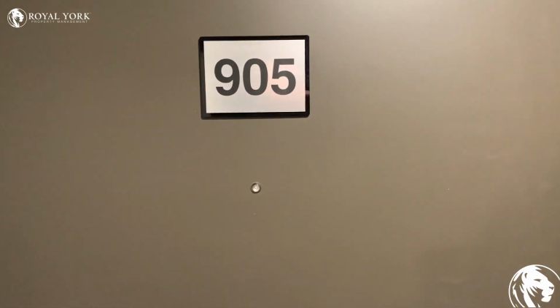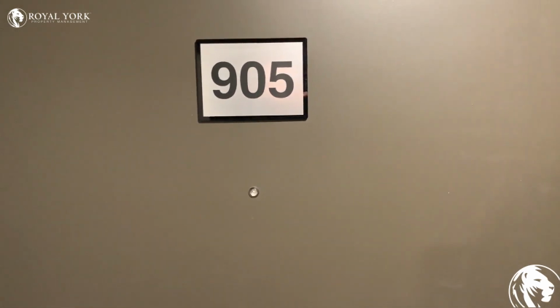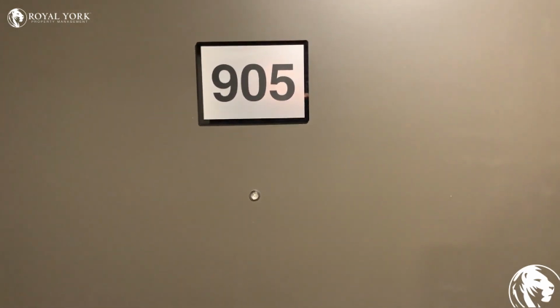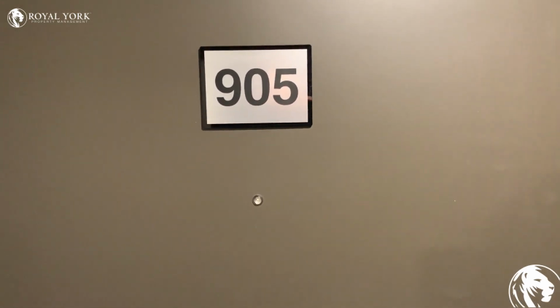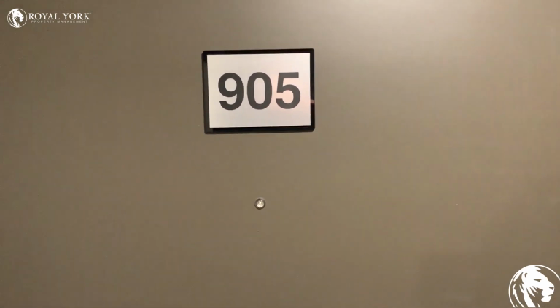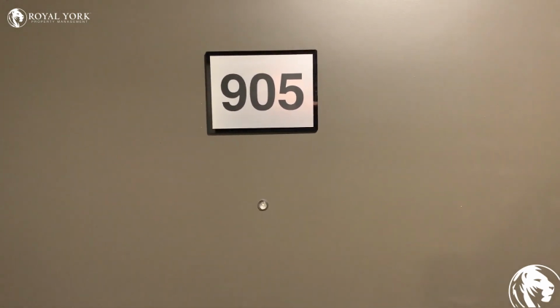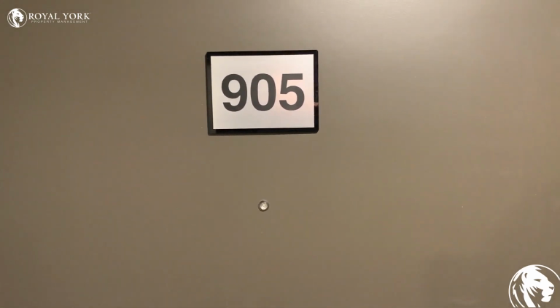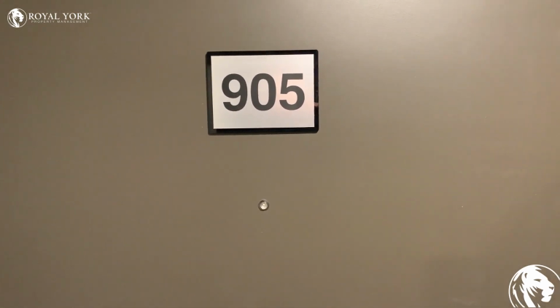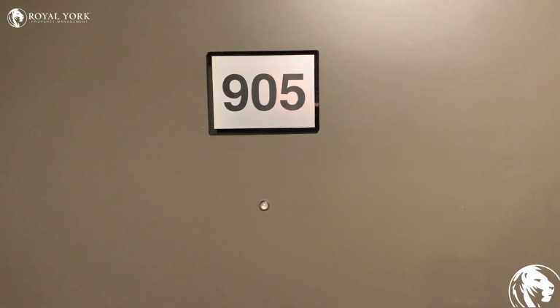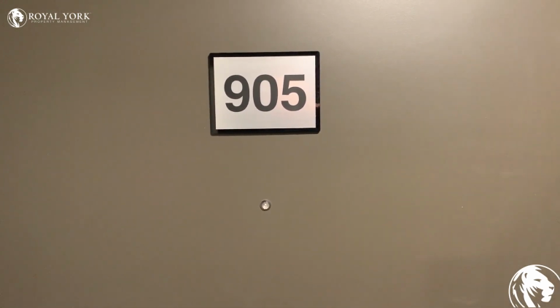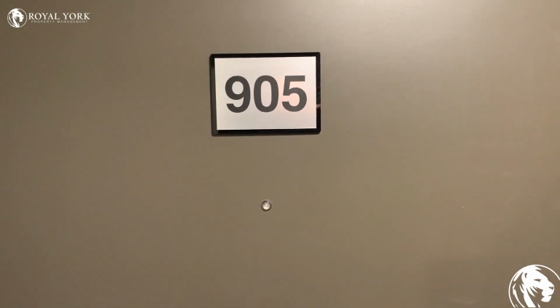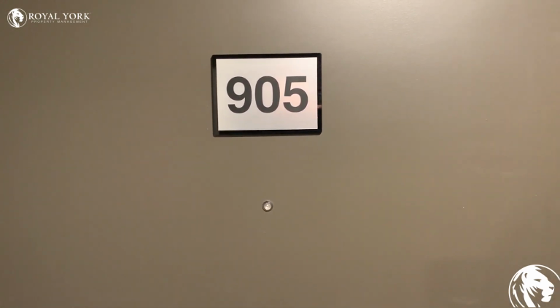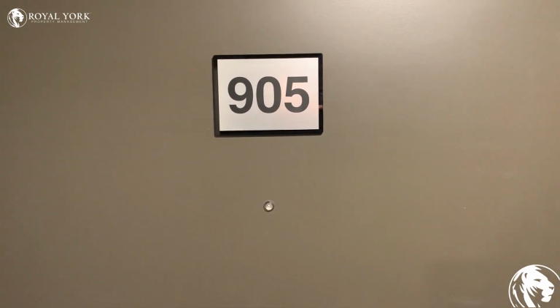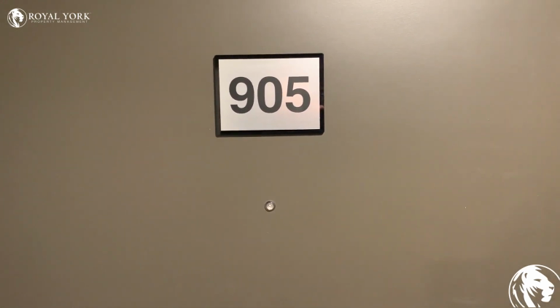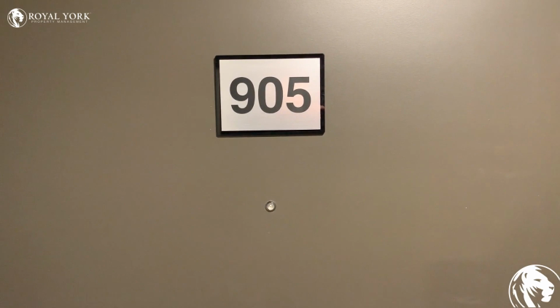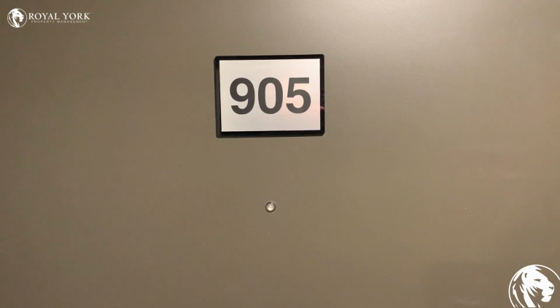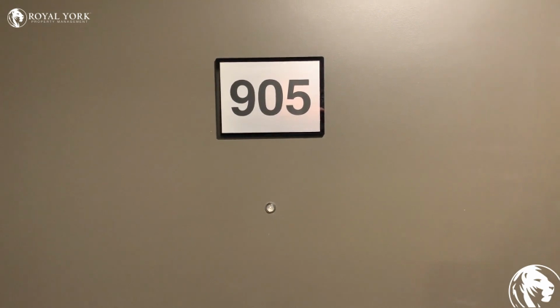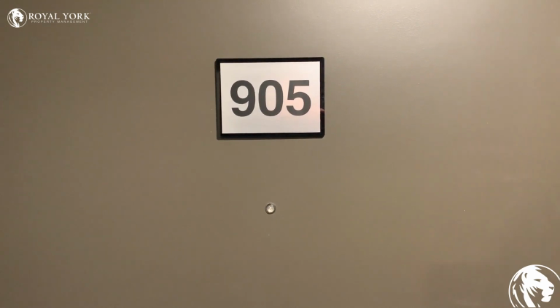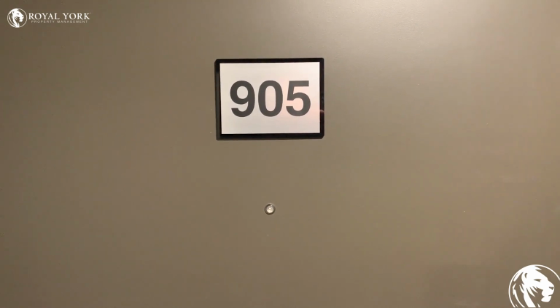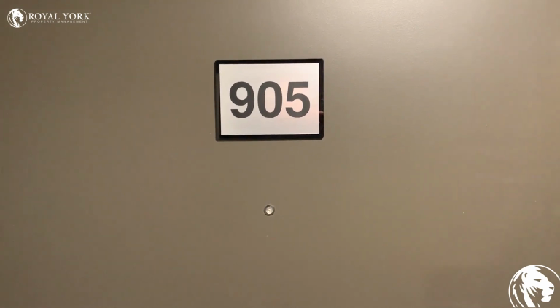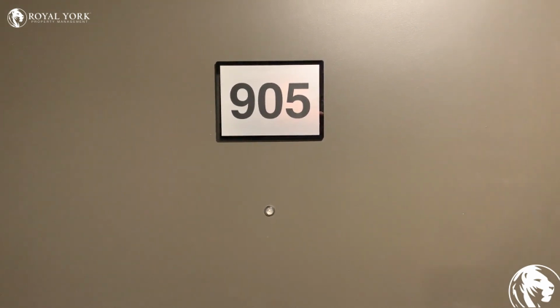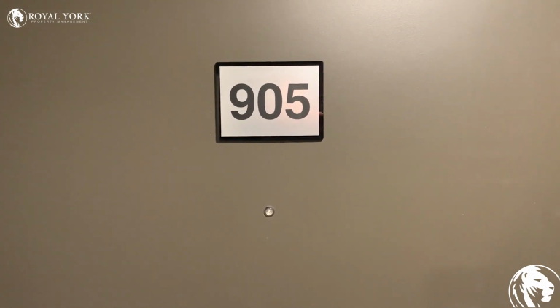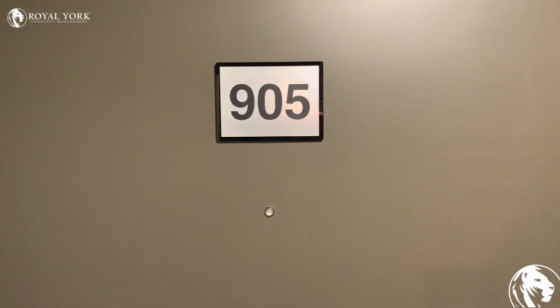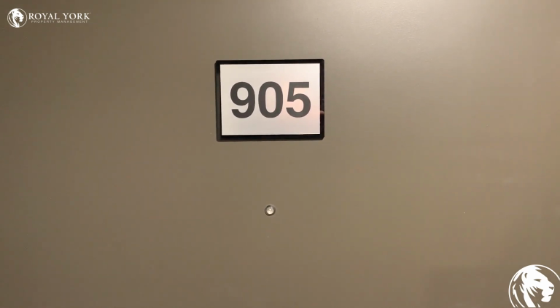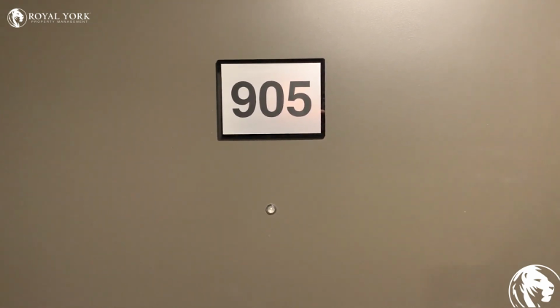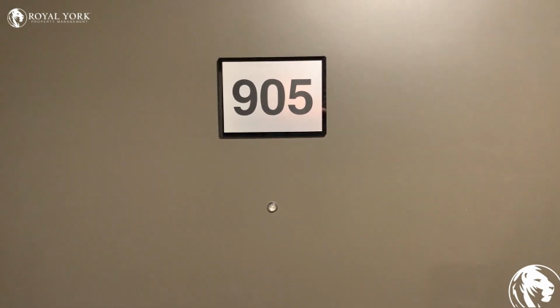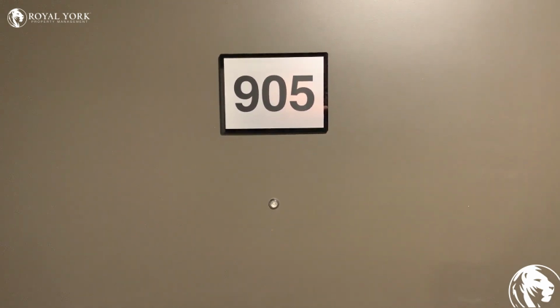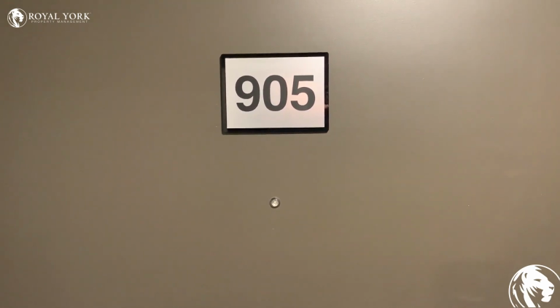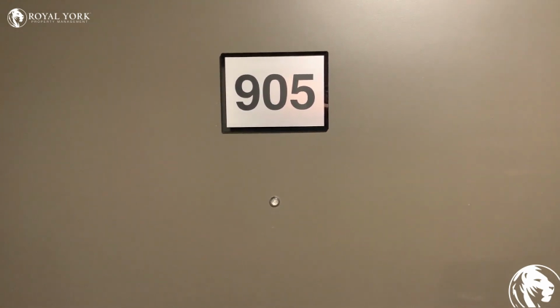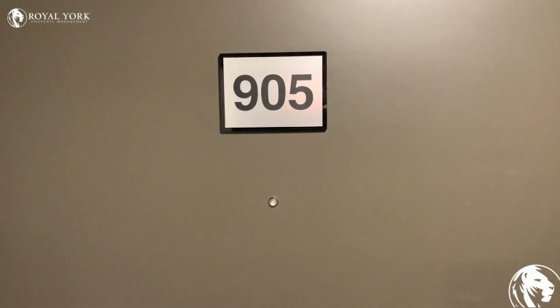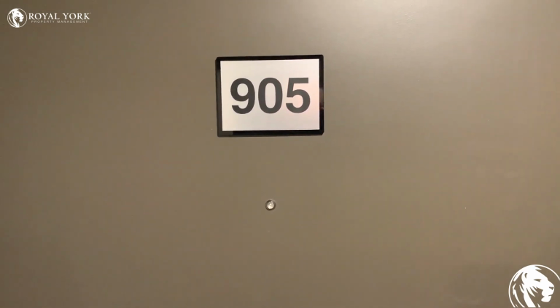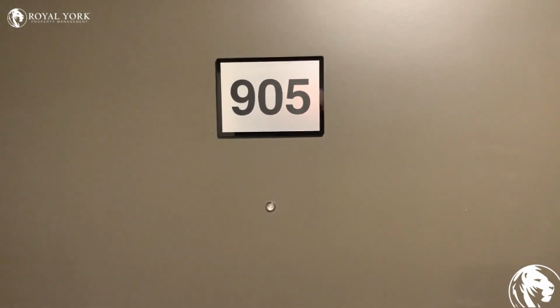Hey guys, here we are at 716 Main Street East in Milton, Unit 905.